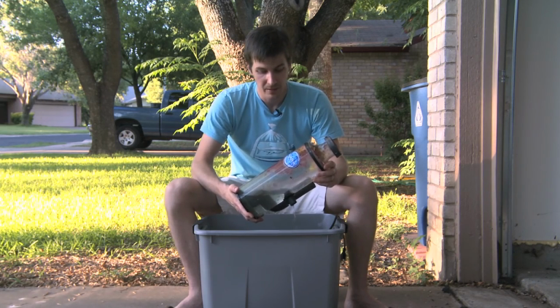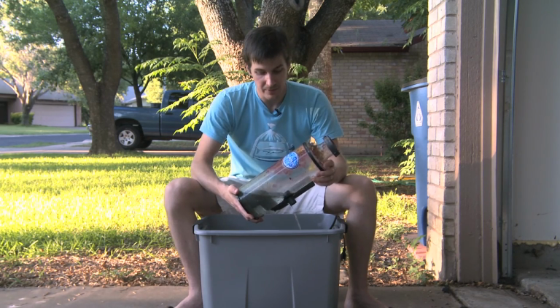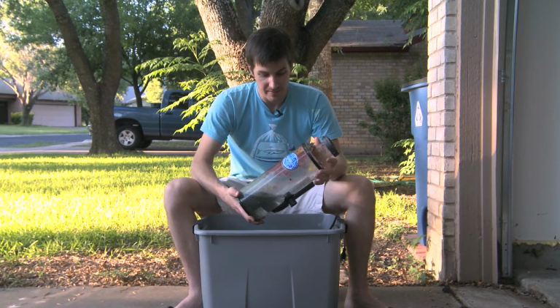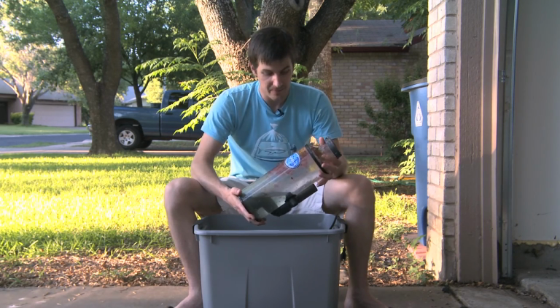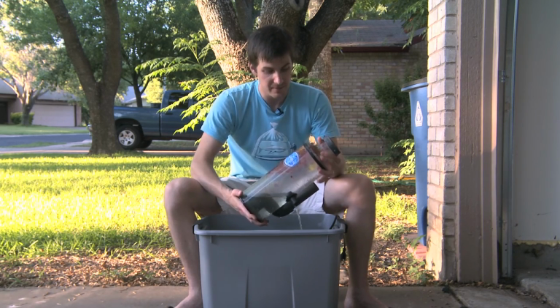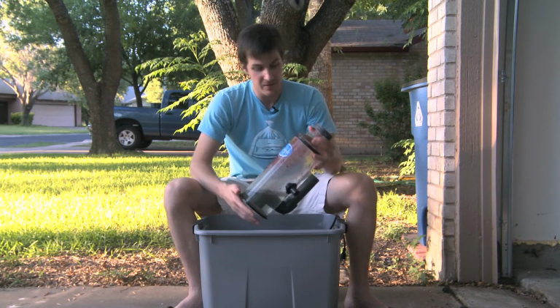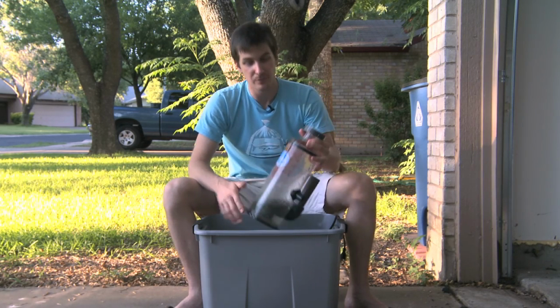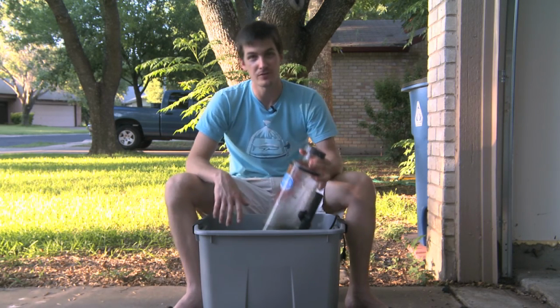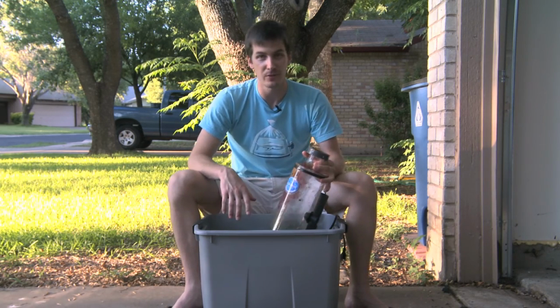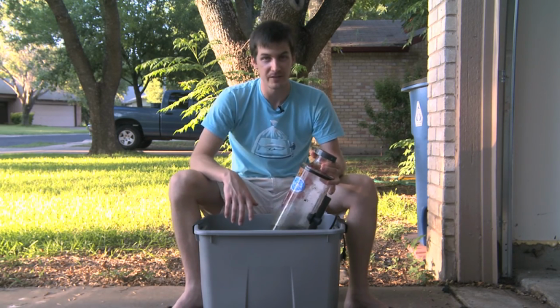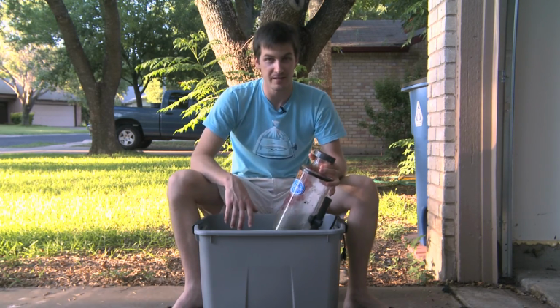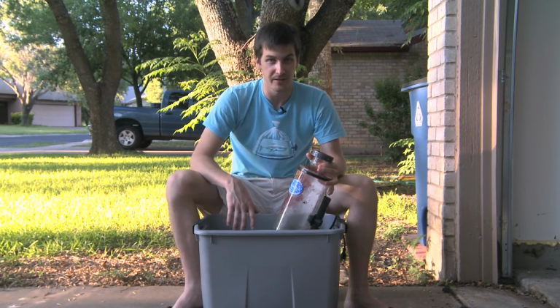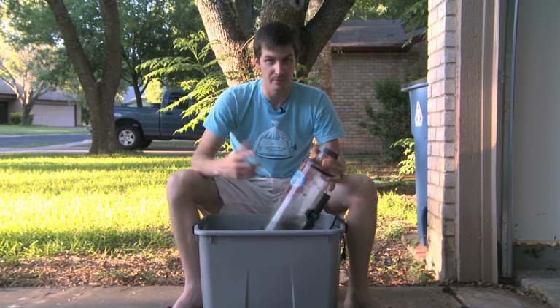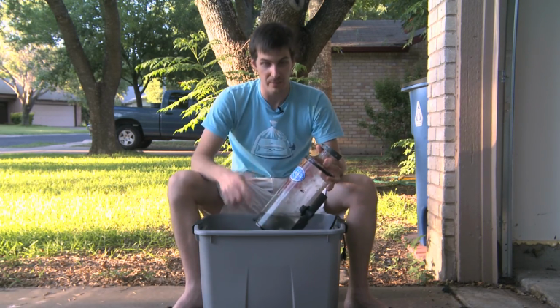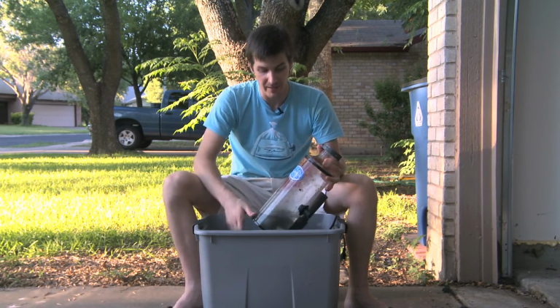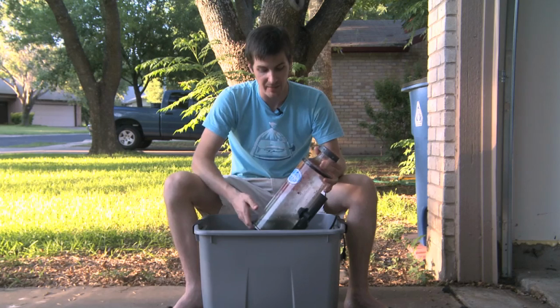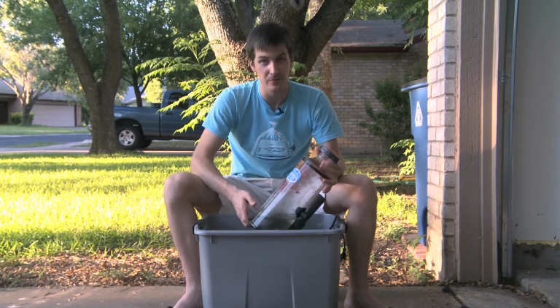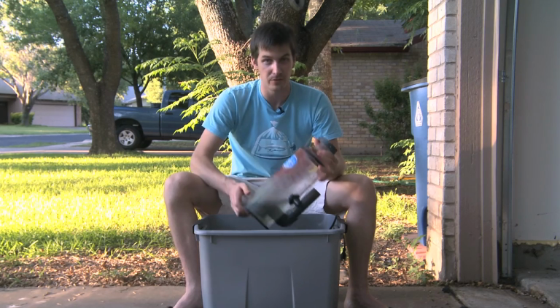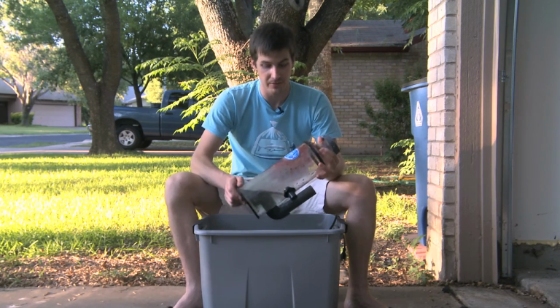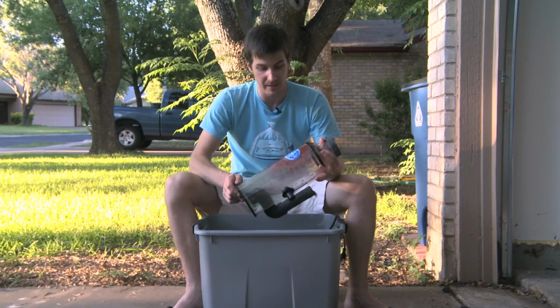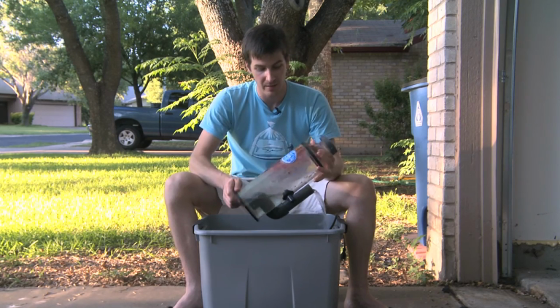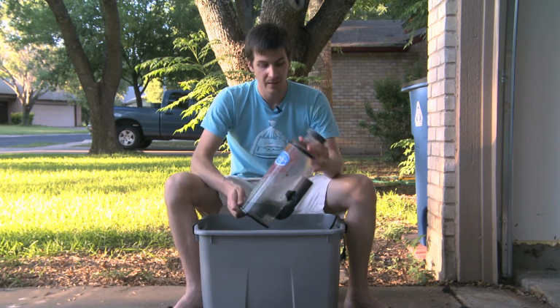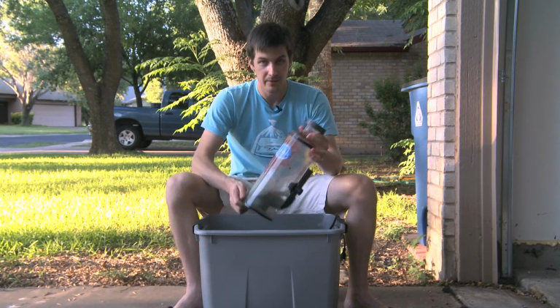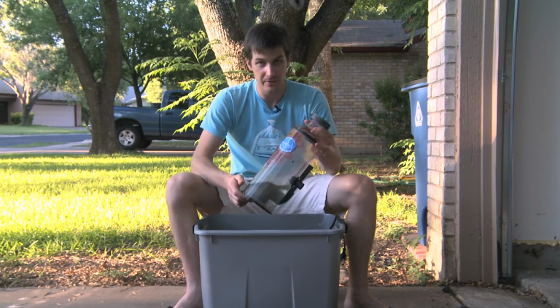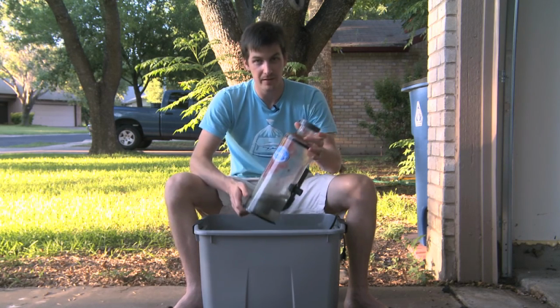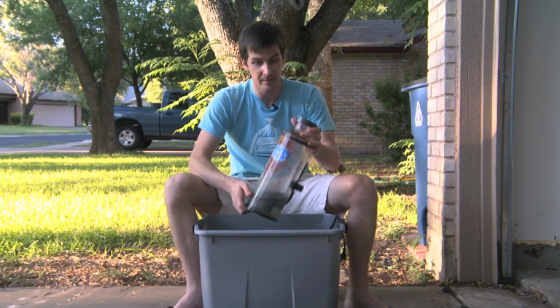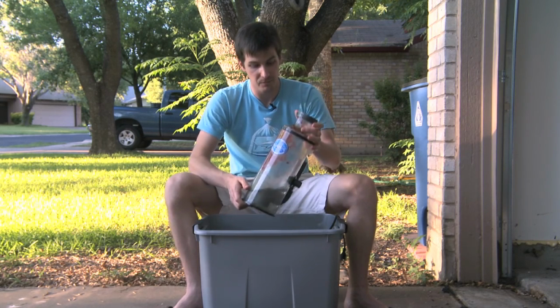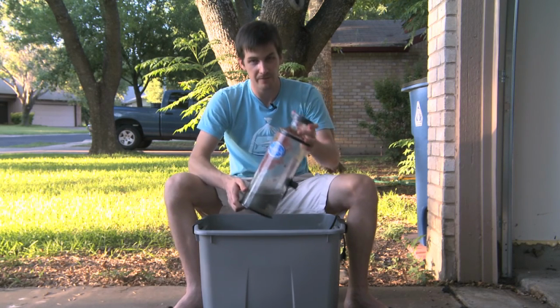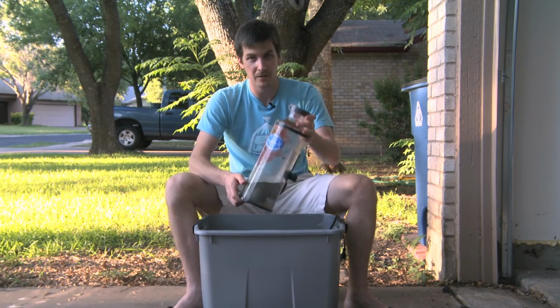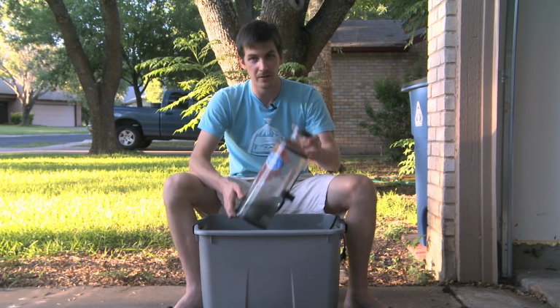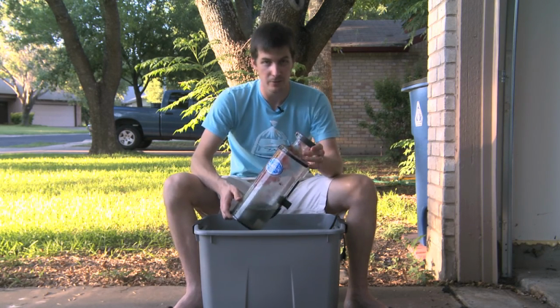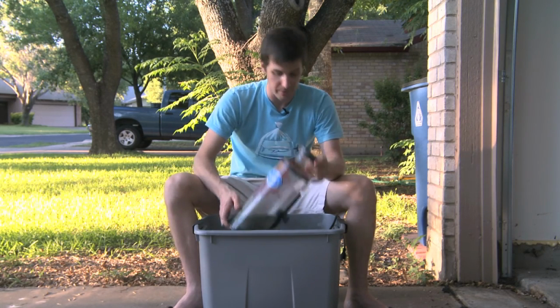That's it for this edition of Mr. Saltwater Tank TV. I'm Mark Callian on Mr. Saltwater Tank. Grab some vinegar and have fun cleaning your equipment.